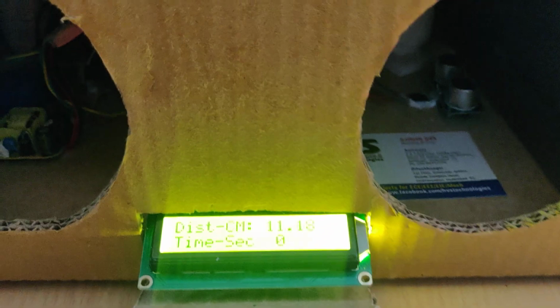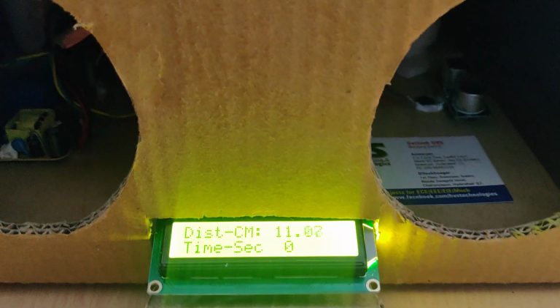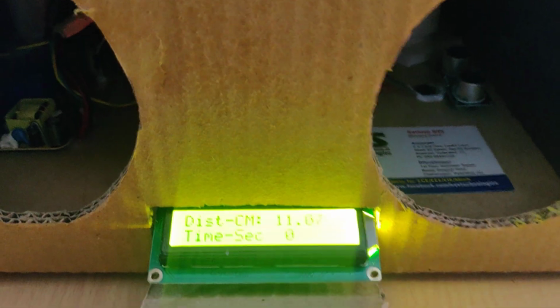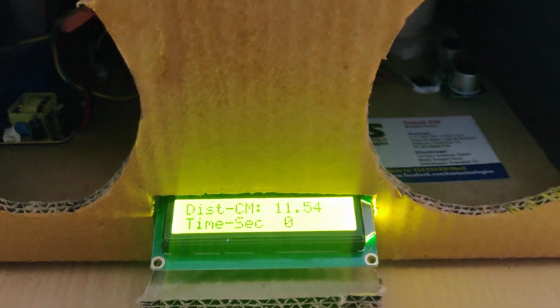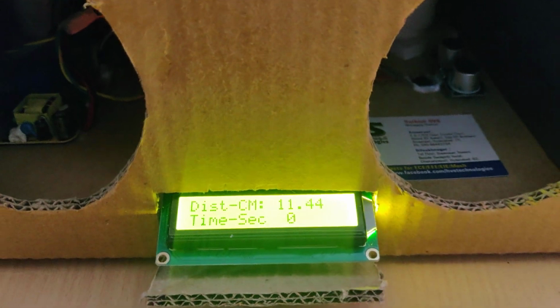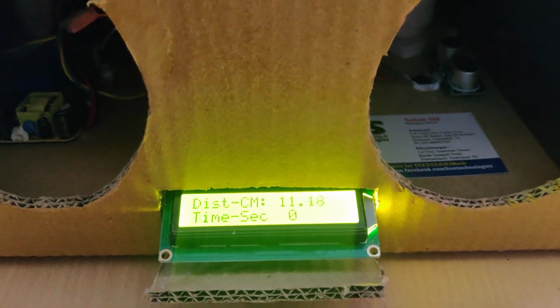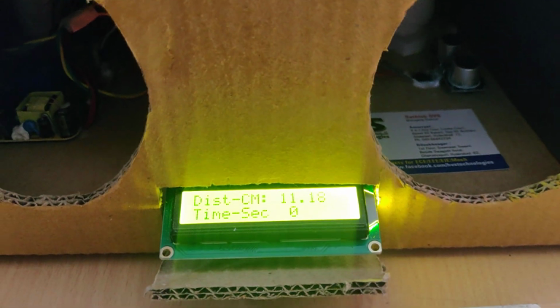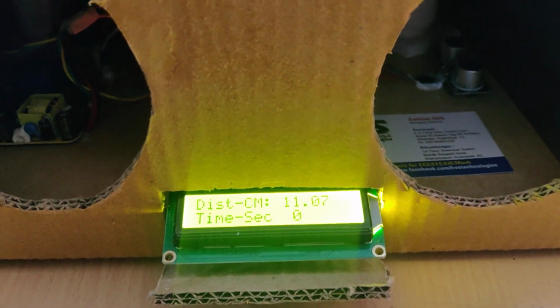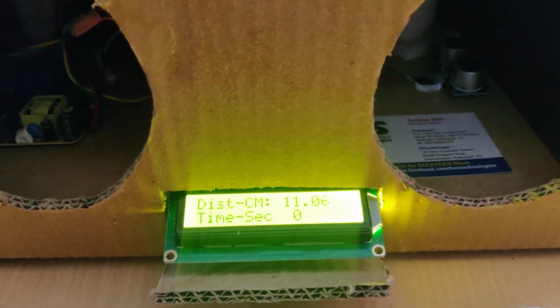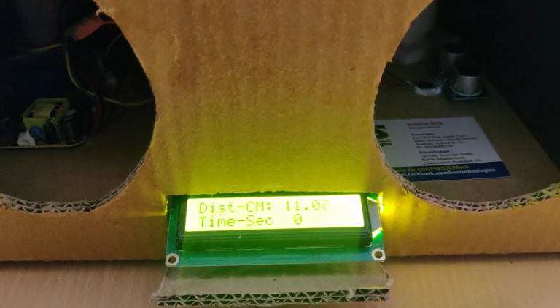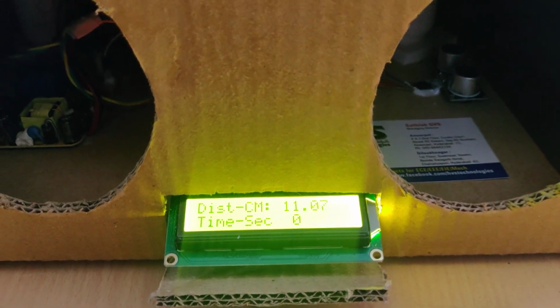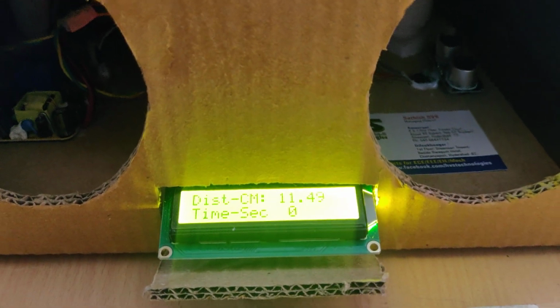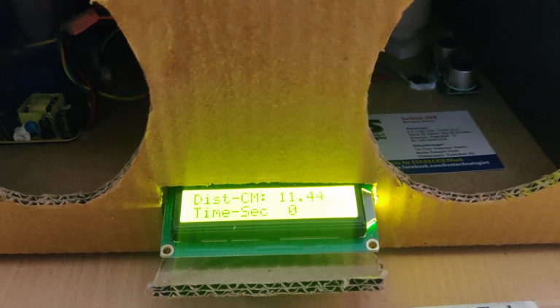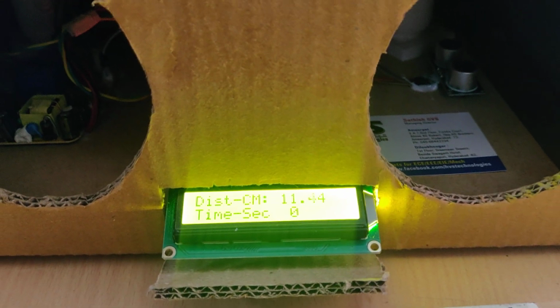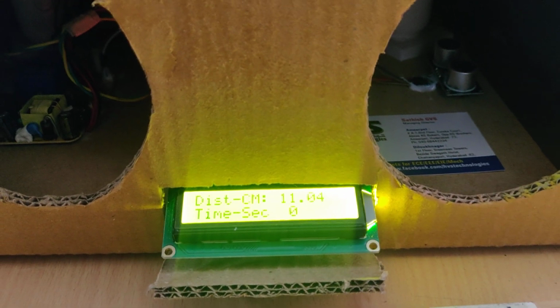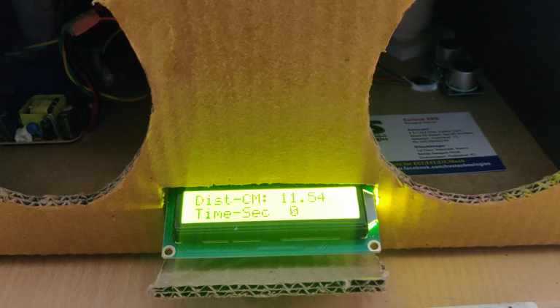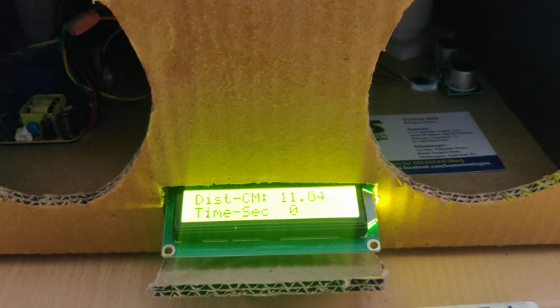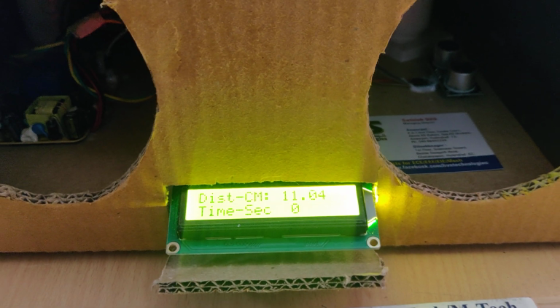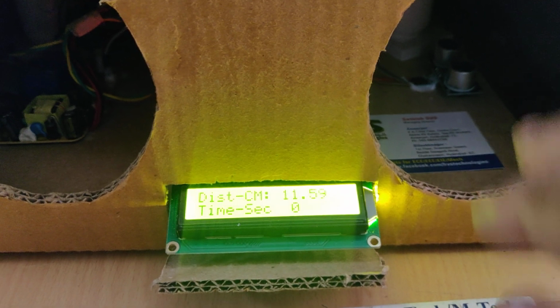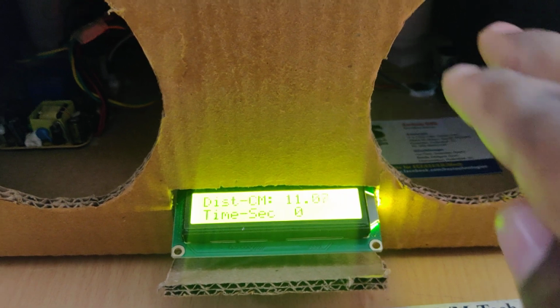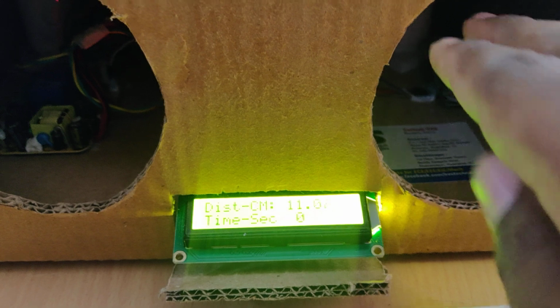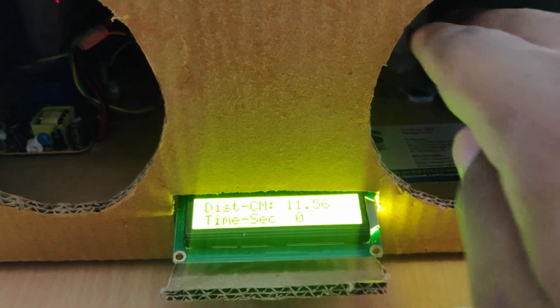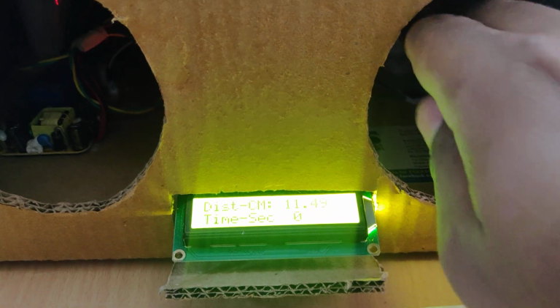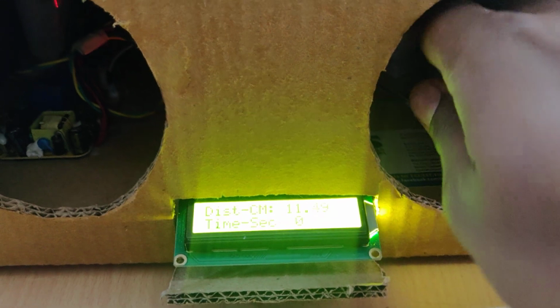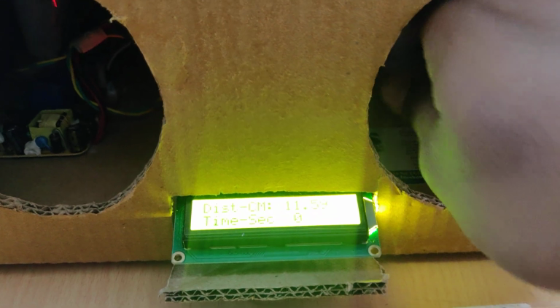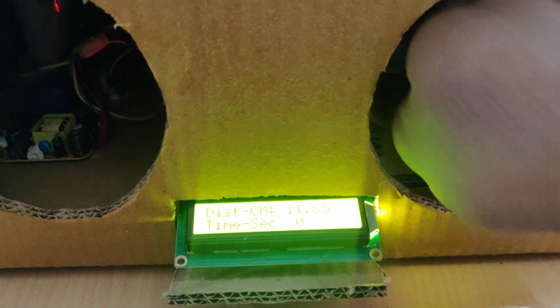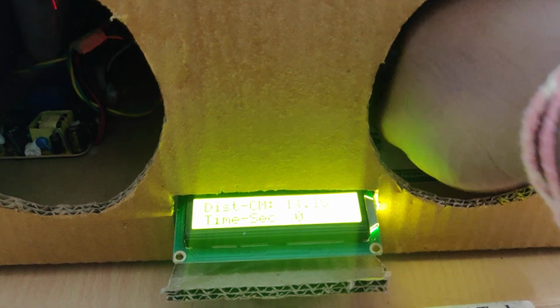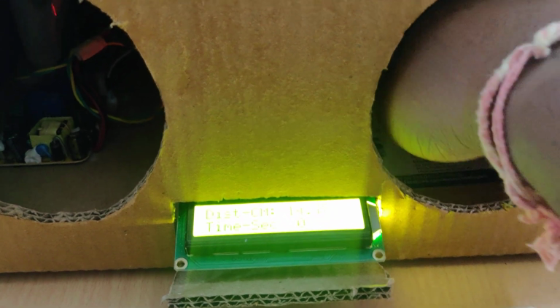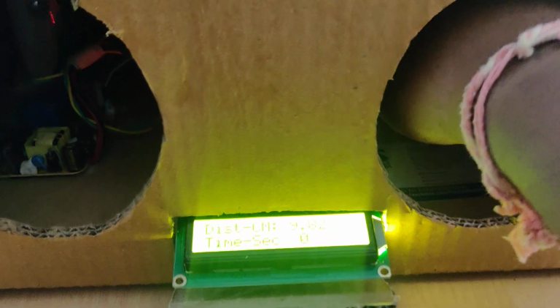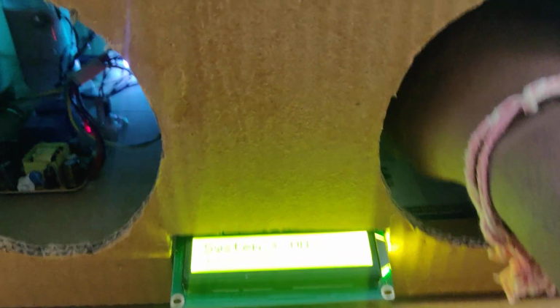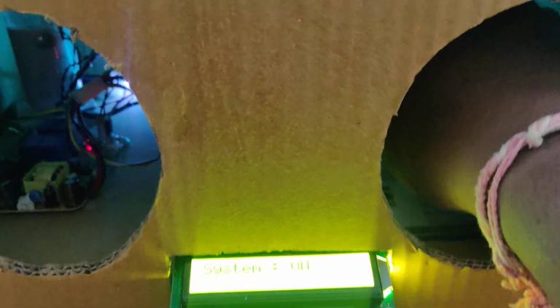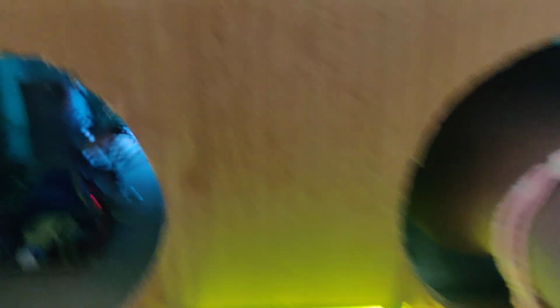The distance is displayed on the LCD. When the distance is below 9 centimeters, the mist makers and the UV light automatically get switched on.